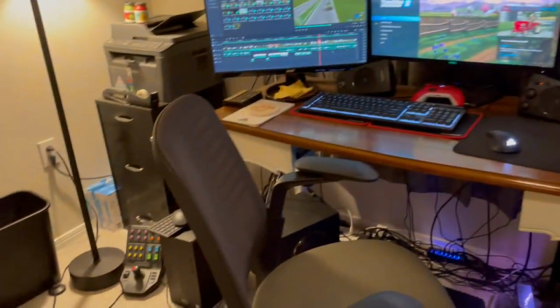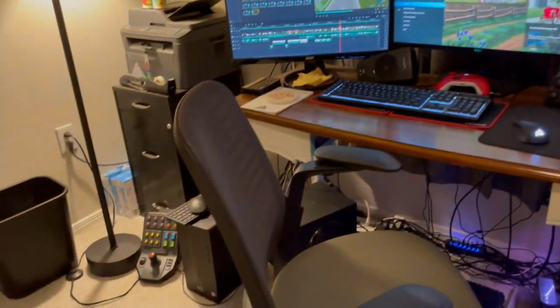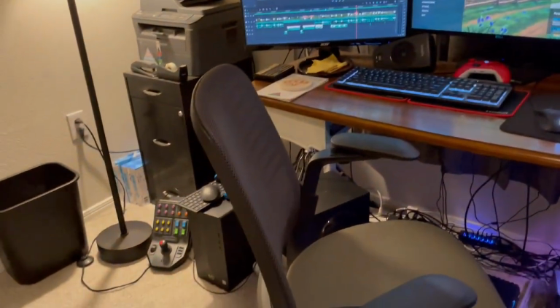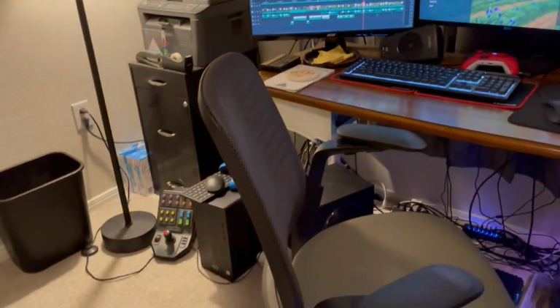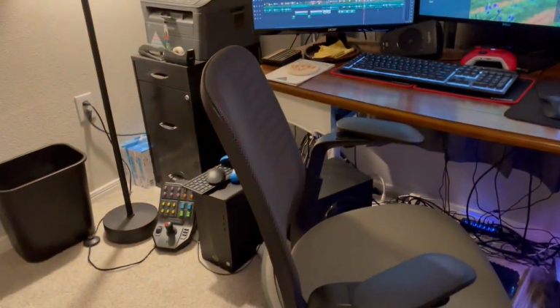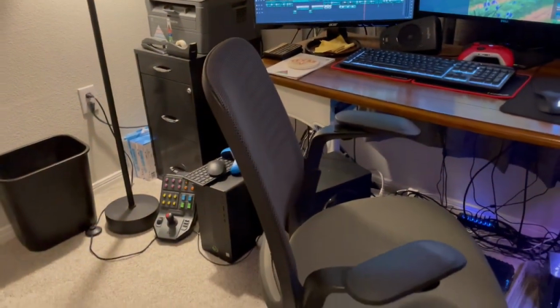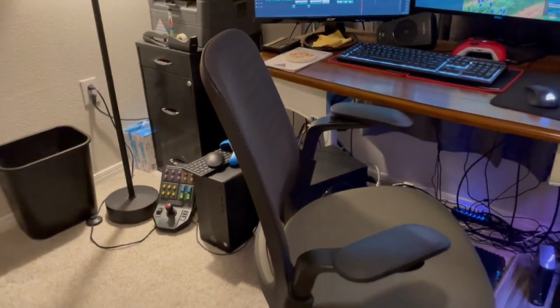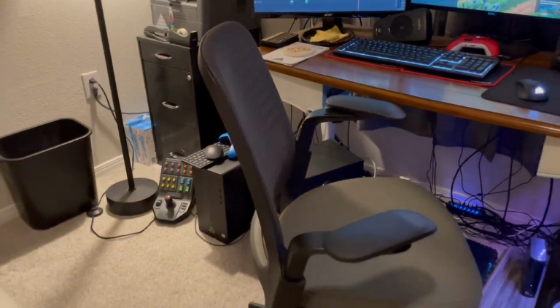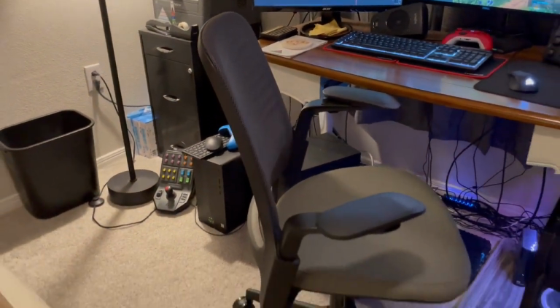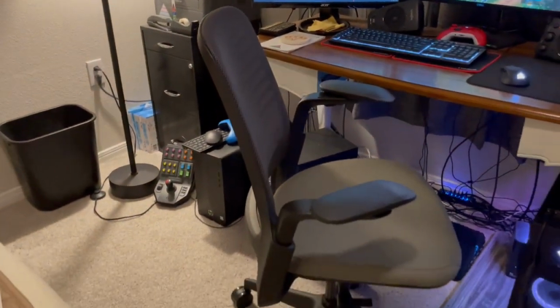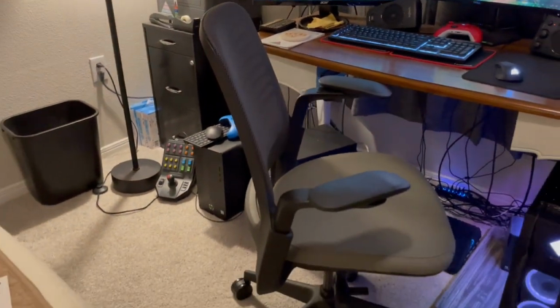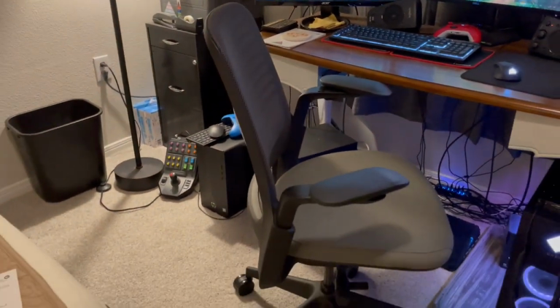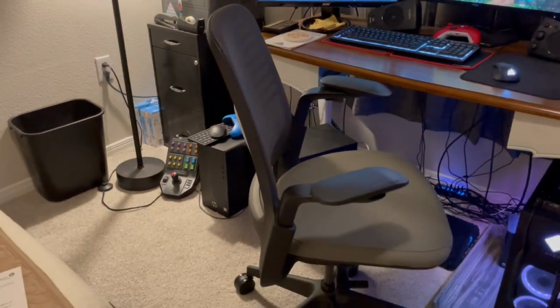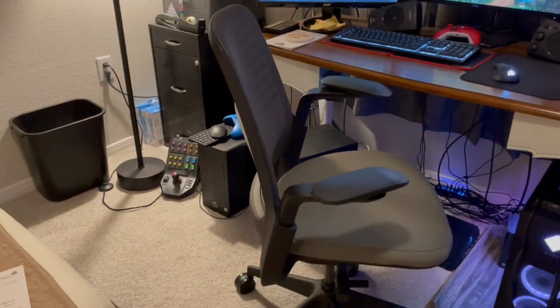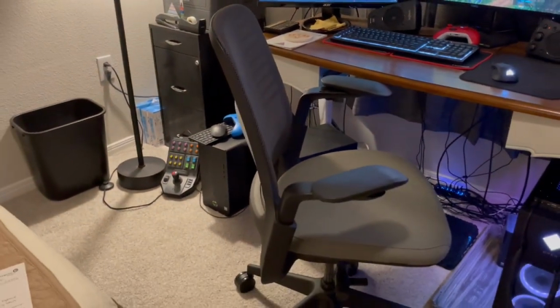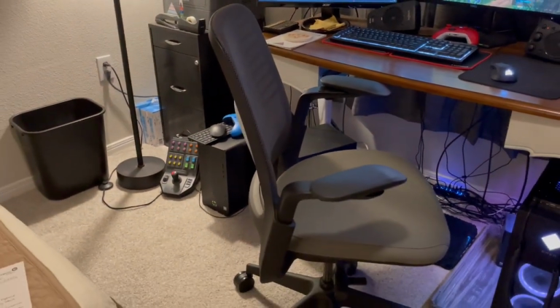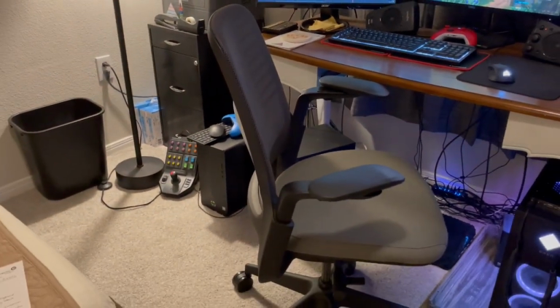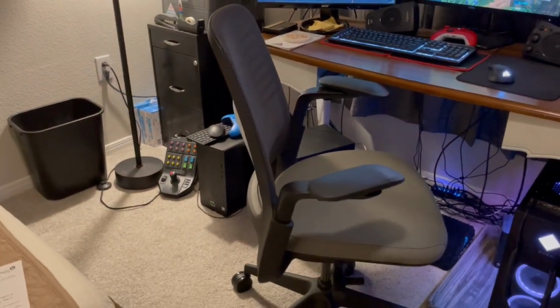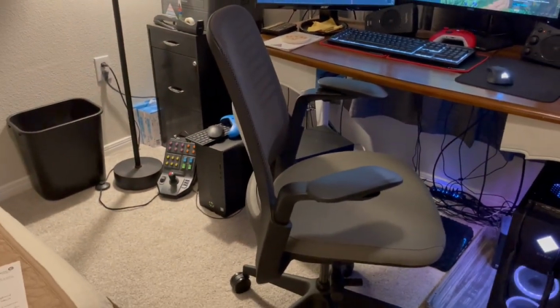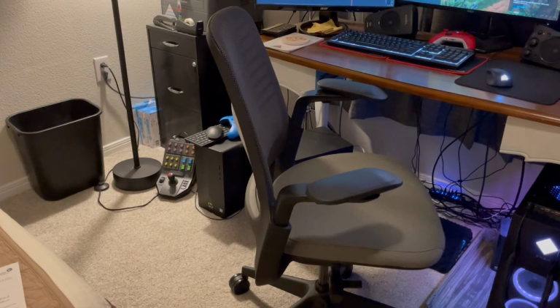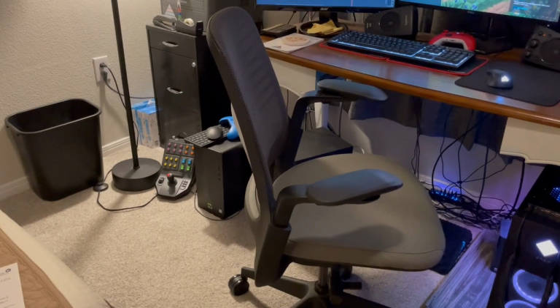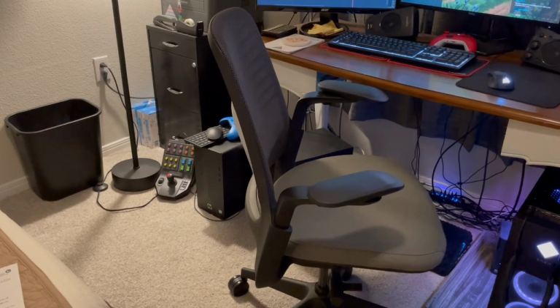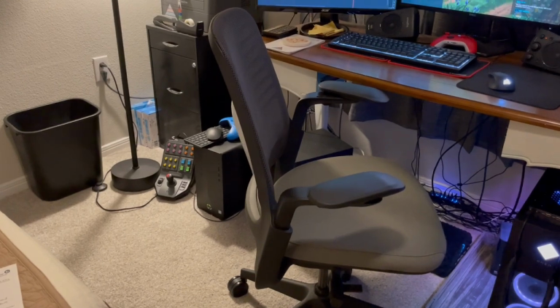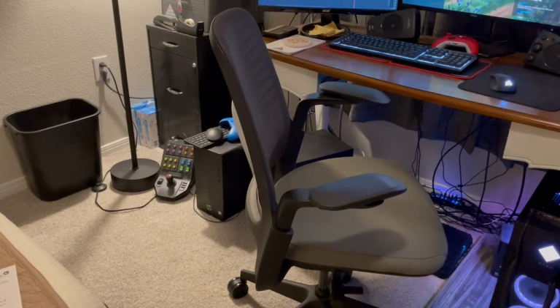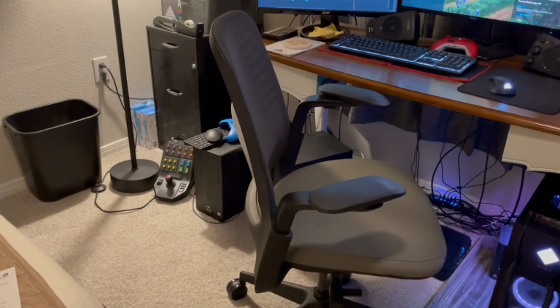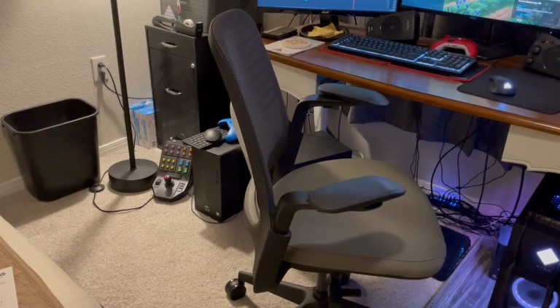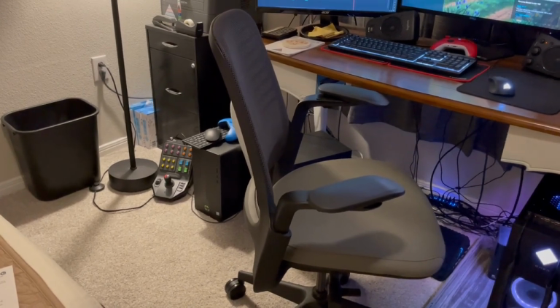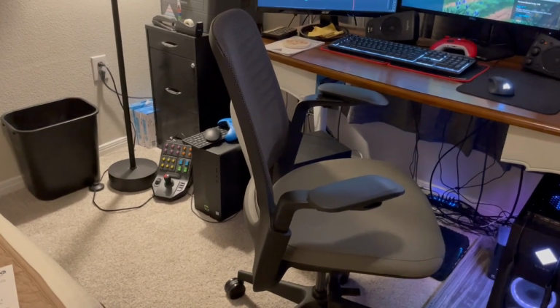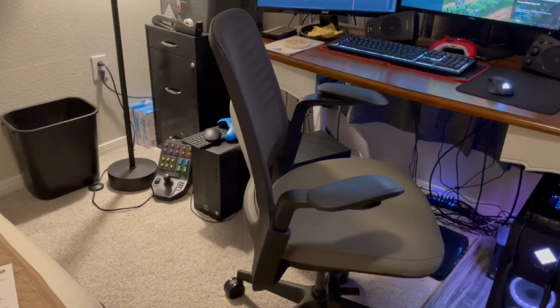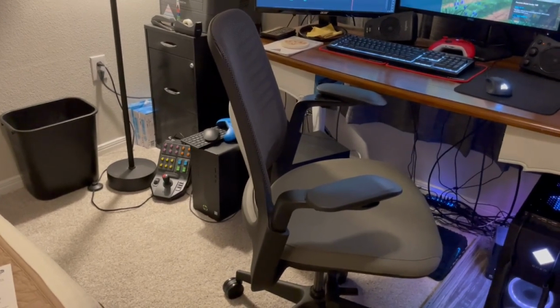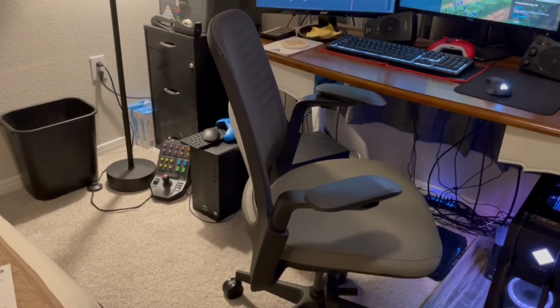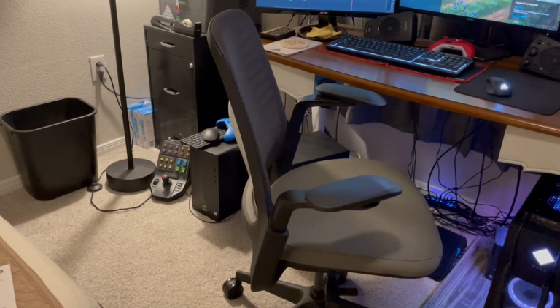Gaming chair — well, it's not actually a gaming chair. This is just a nice ergonomic office chair.